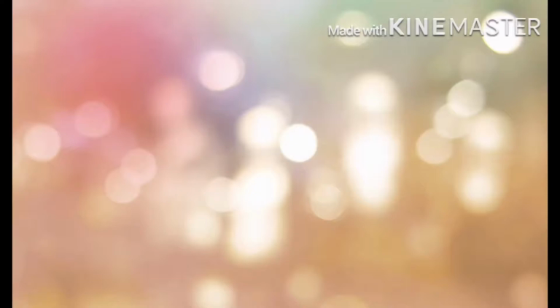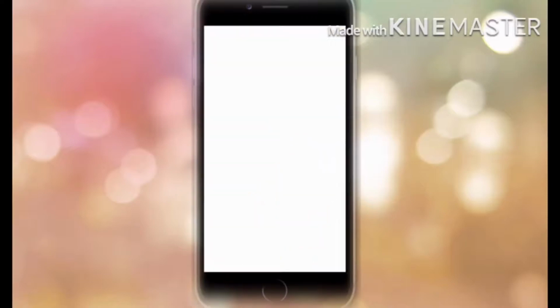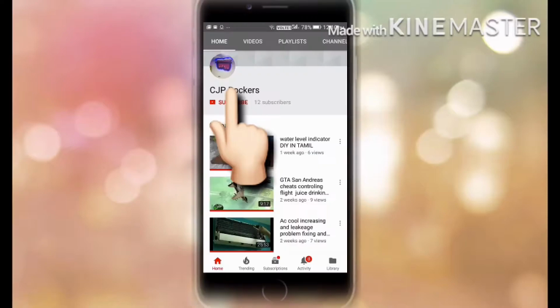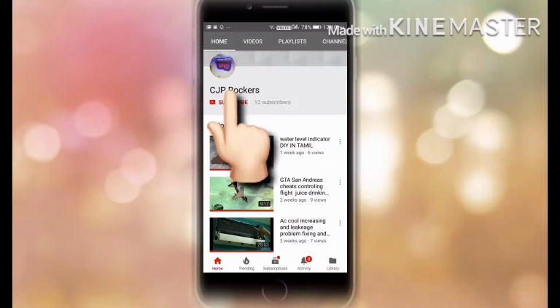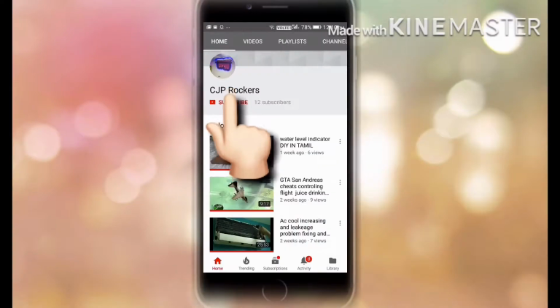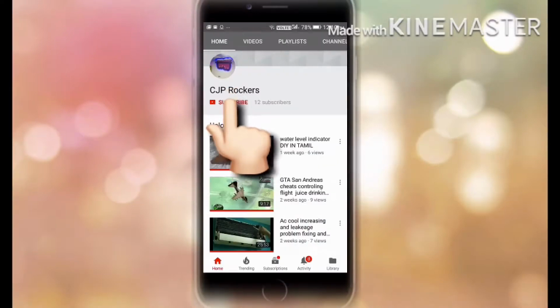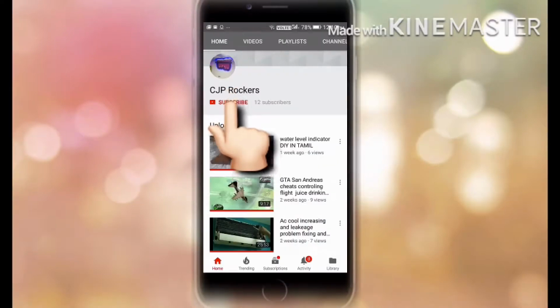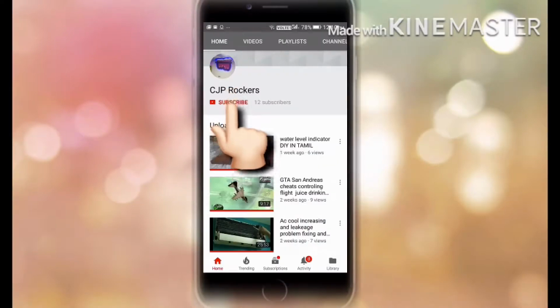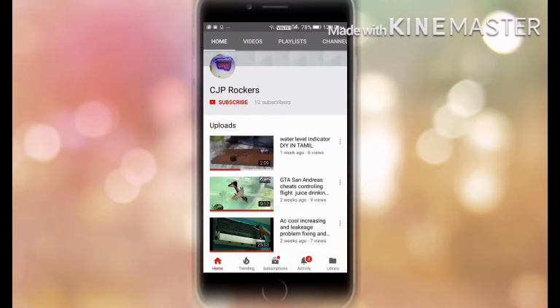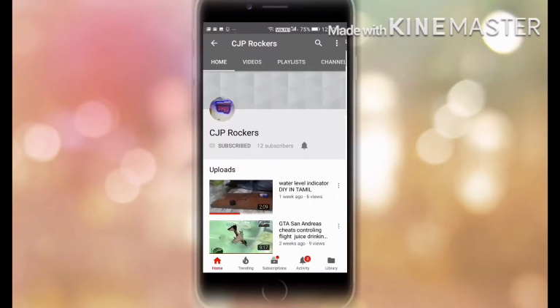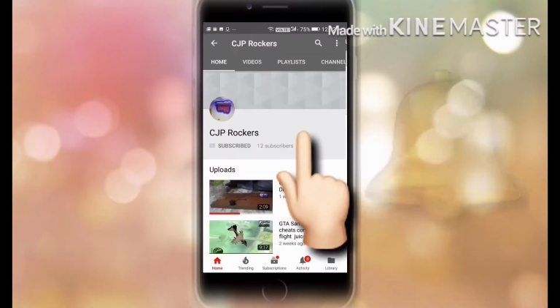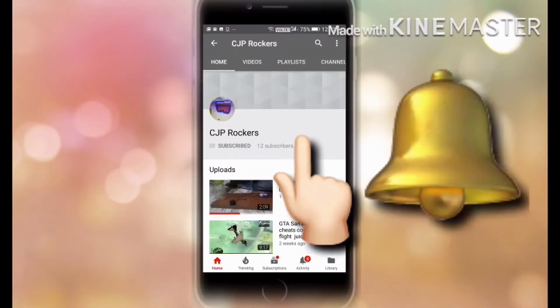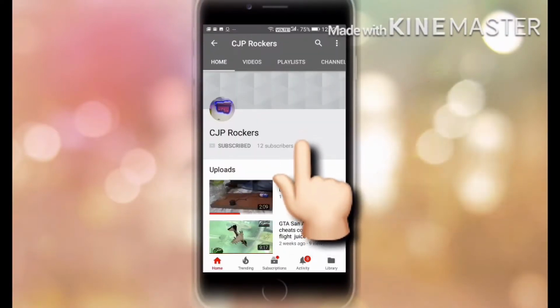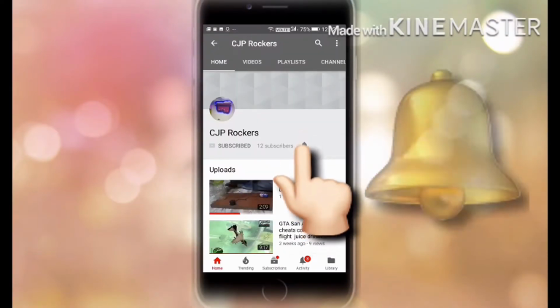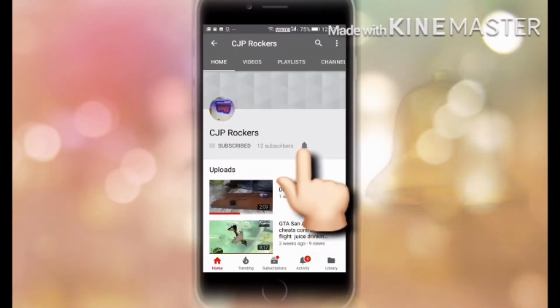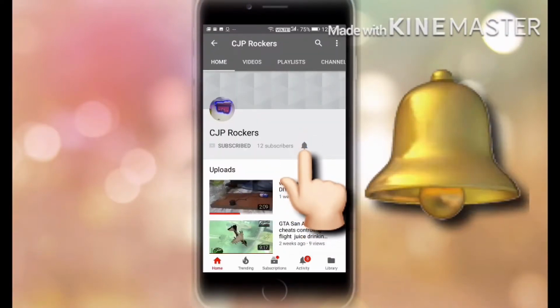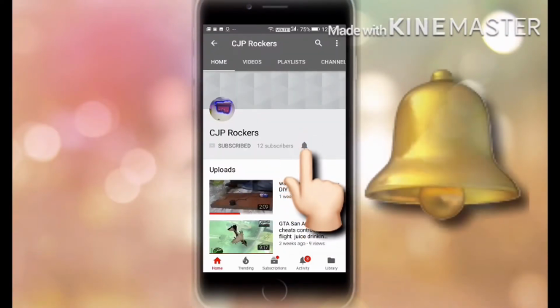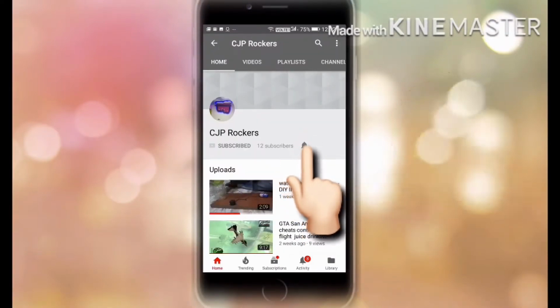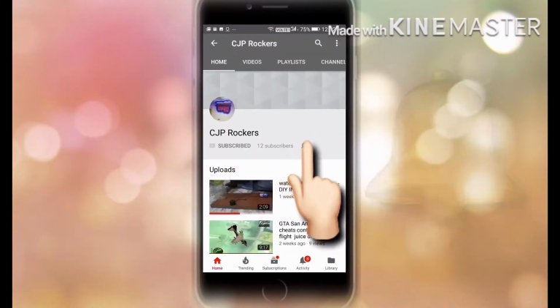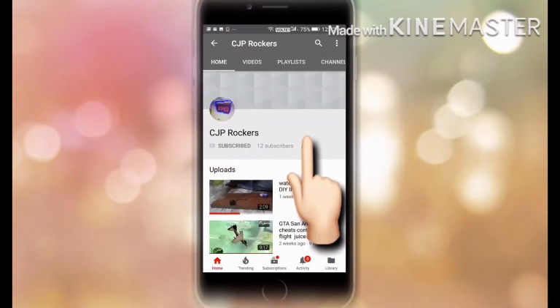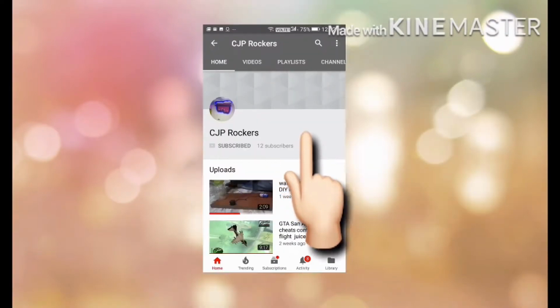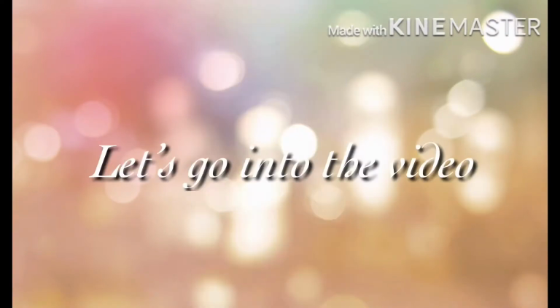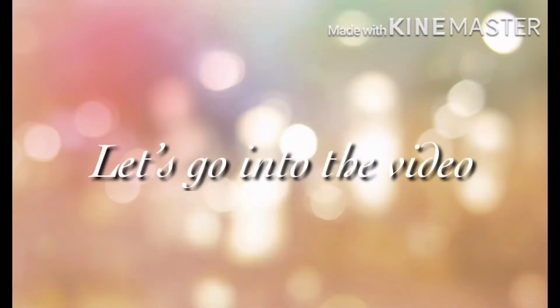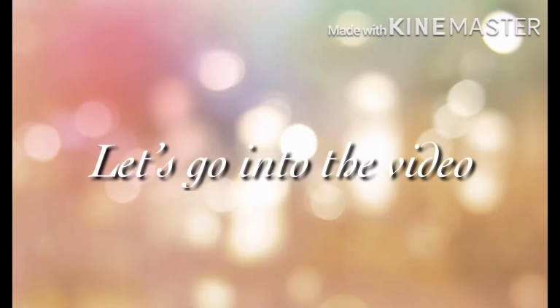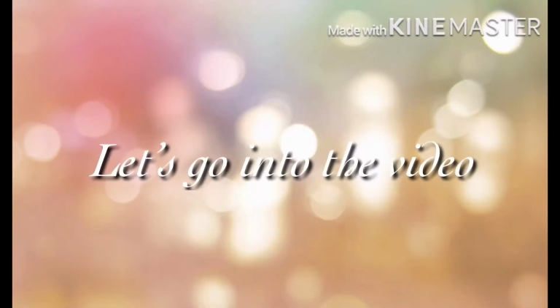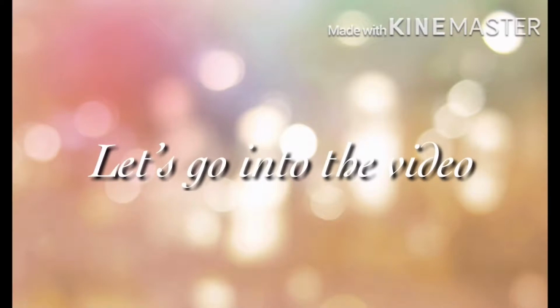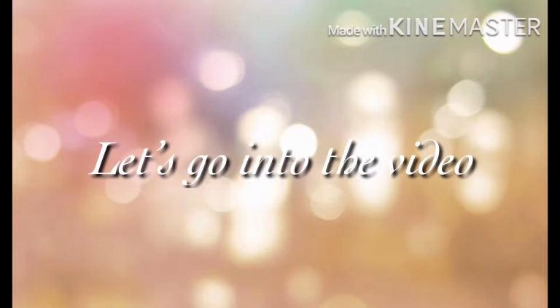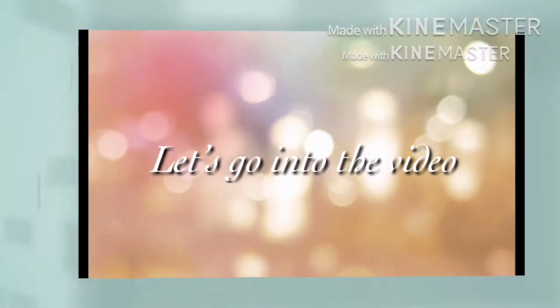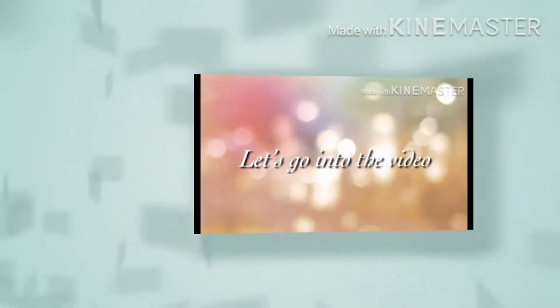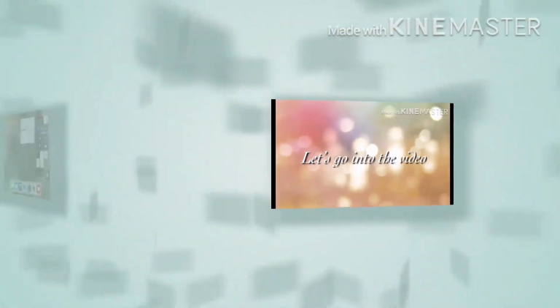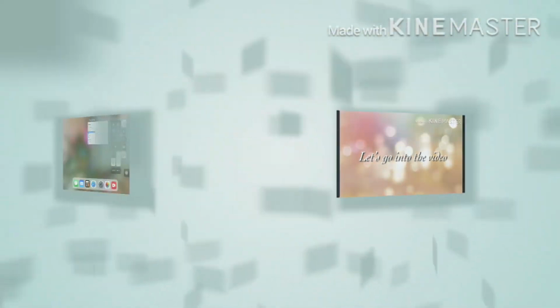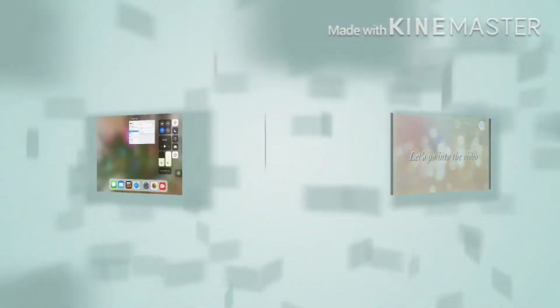Hit the subscribe button and the bell icon to get notifications from CJP Rogers. Let's go into the video.